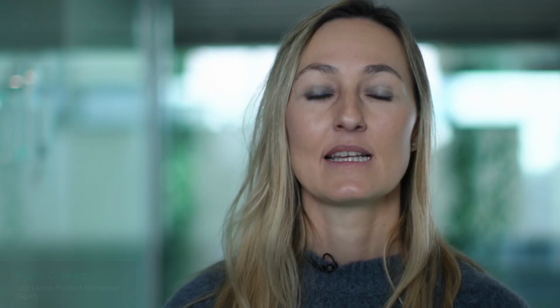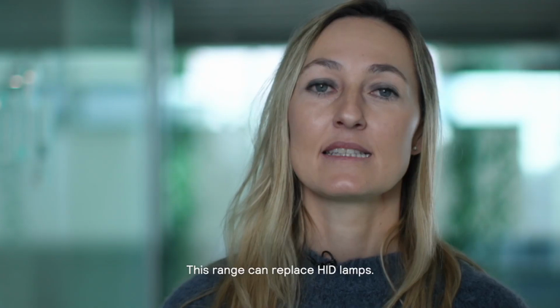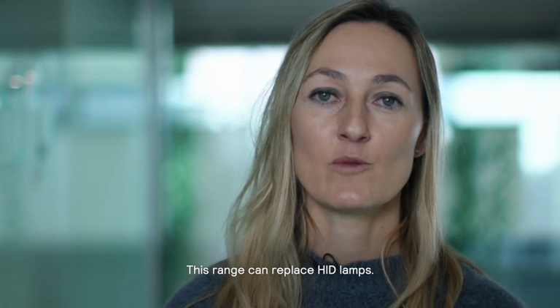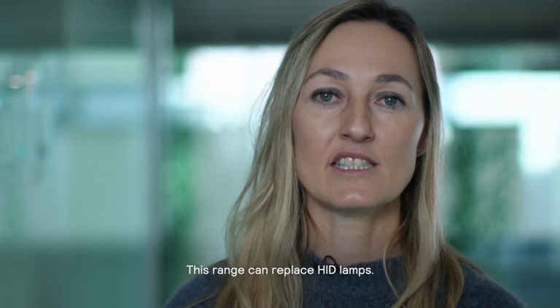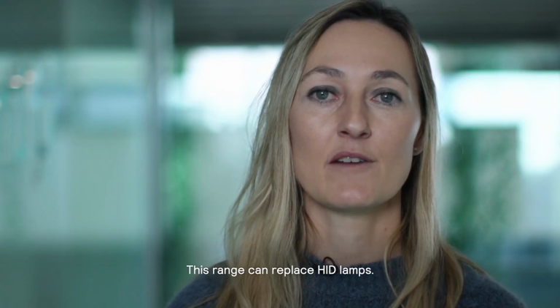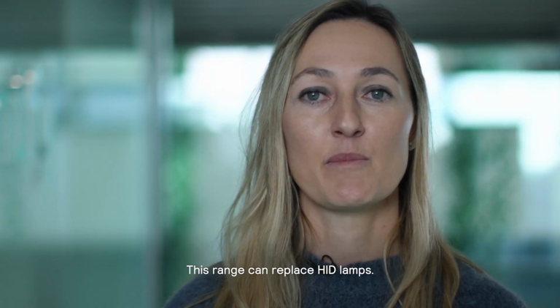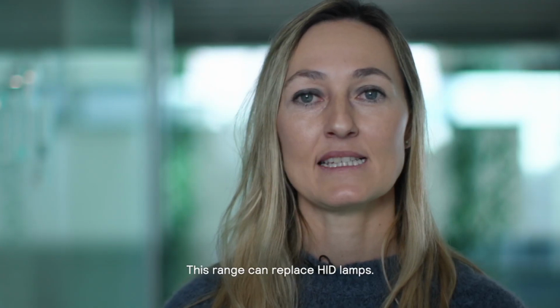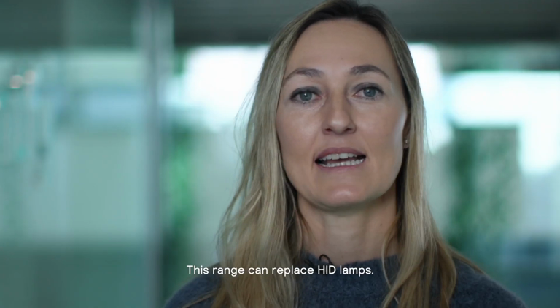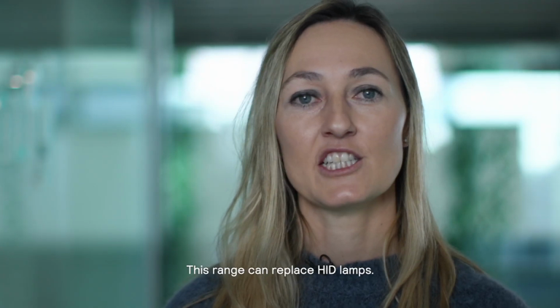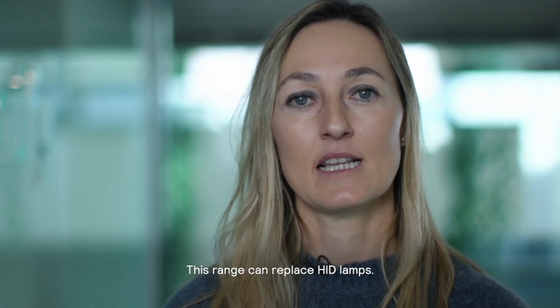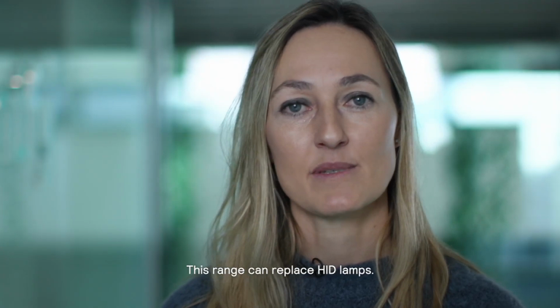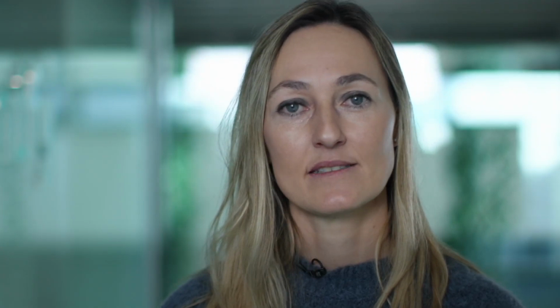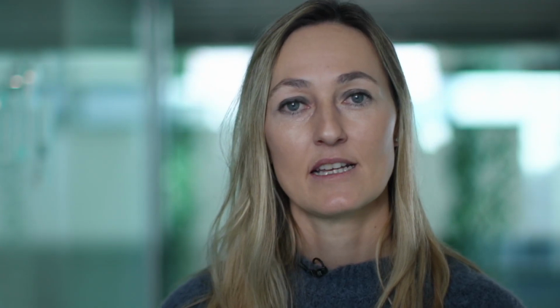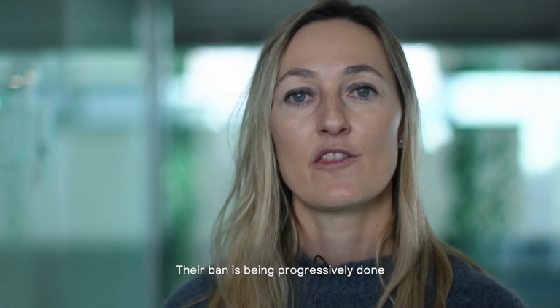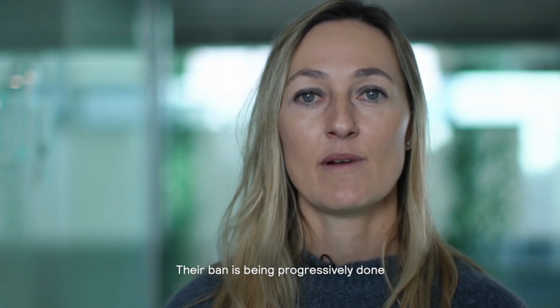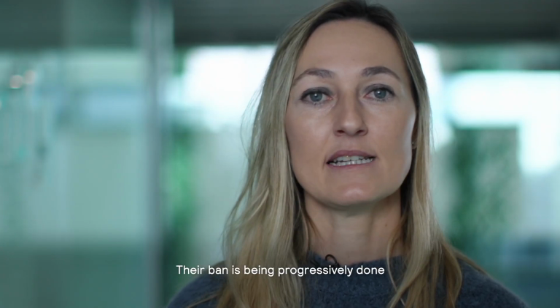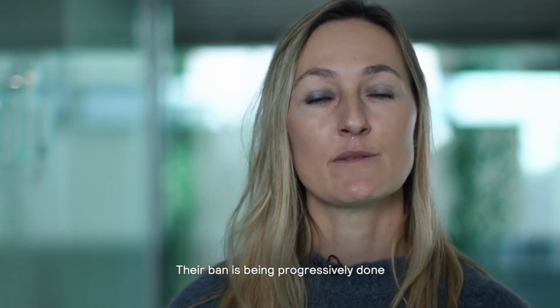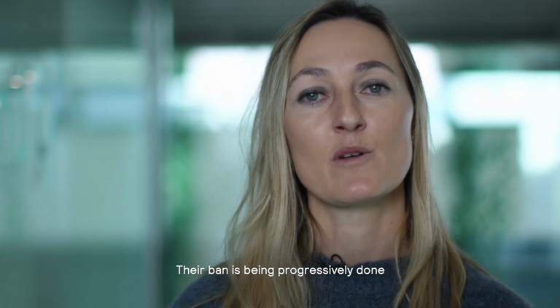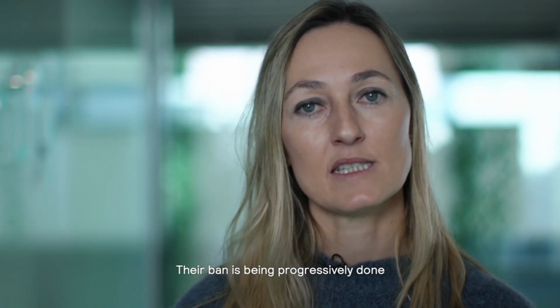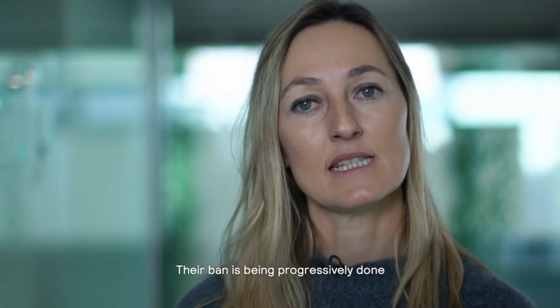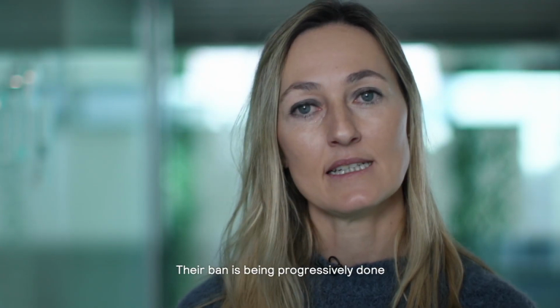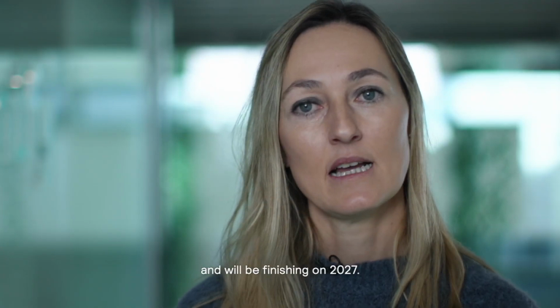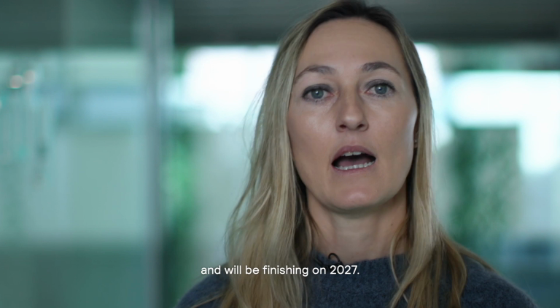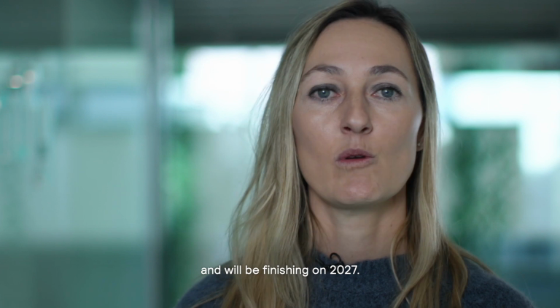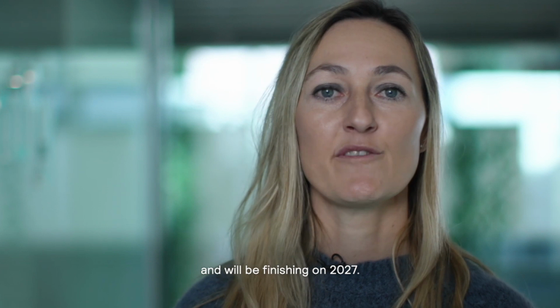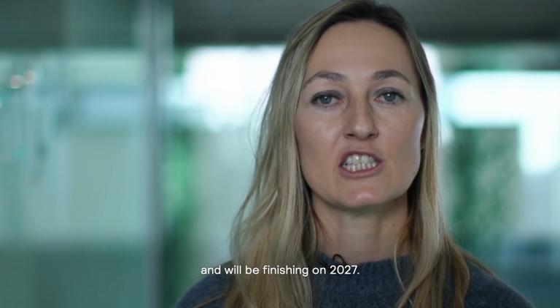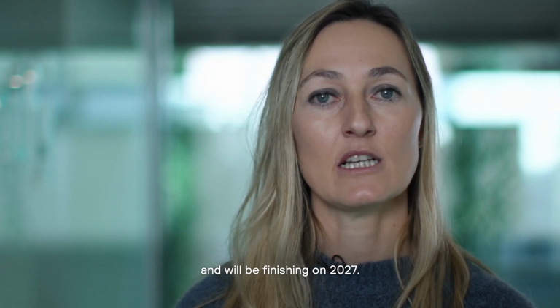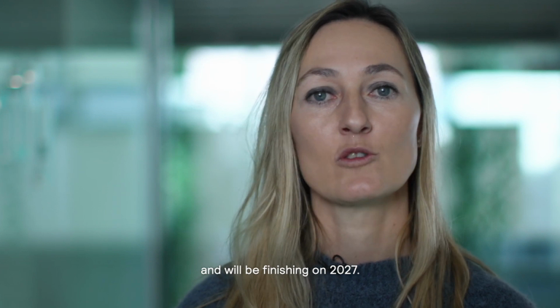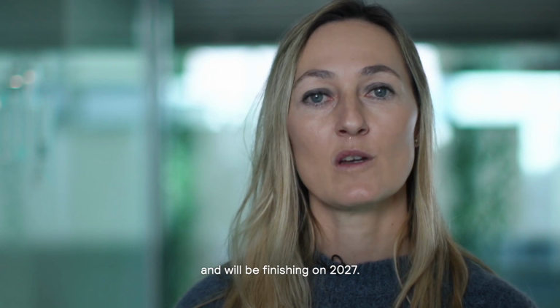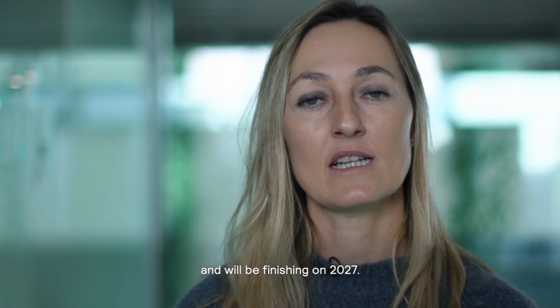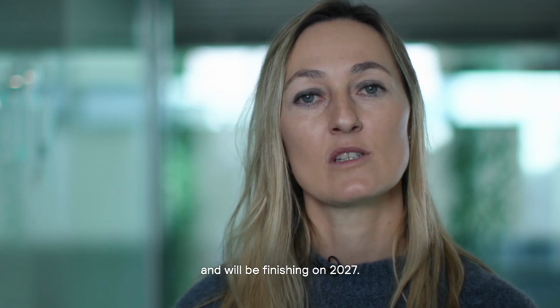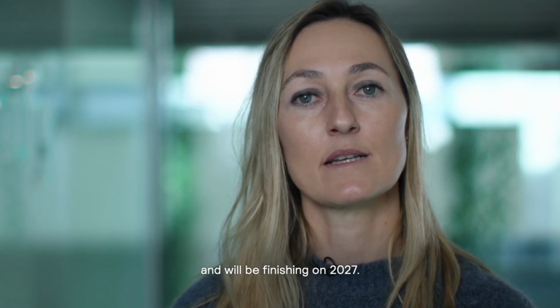This range can replace HED lamps, which are being progressively banned and will finish phasing out in 2027.